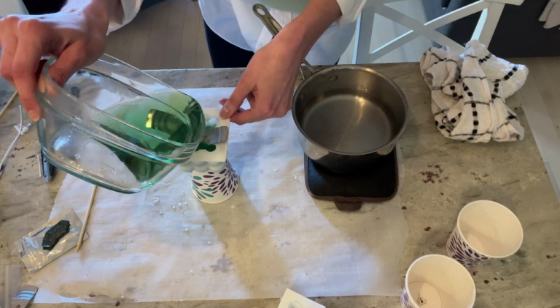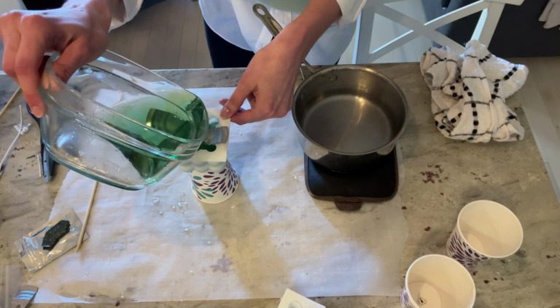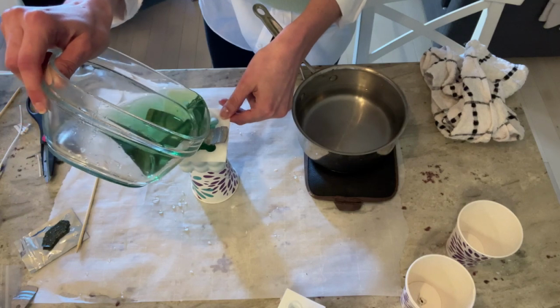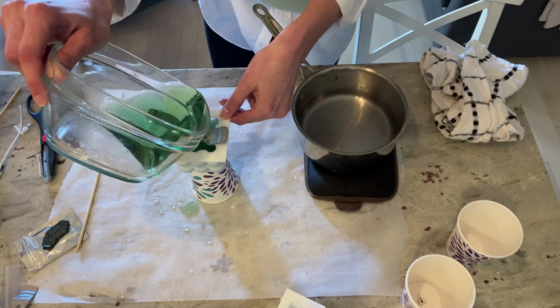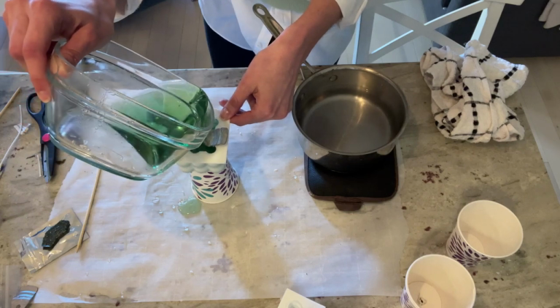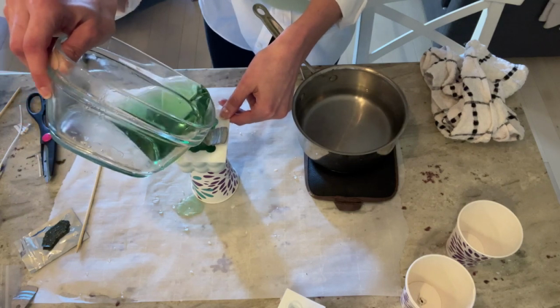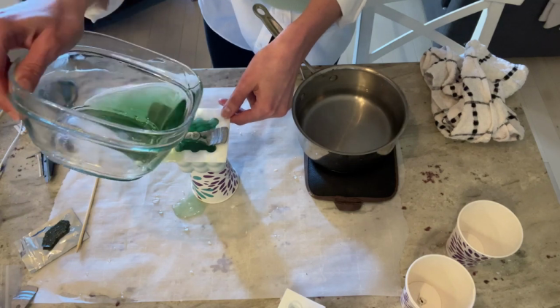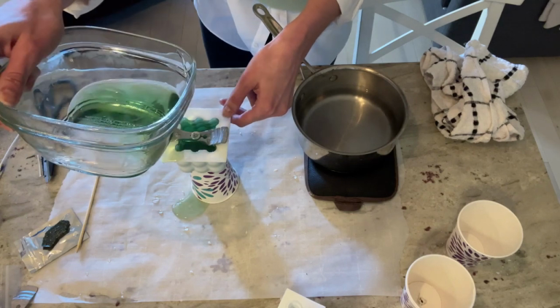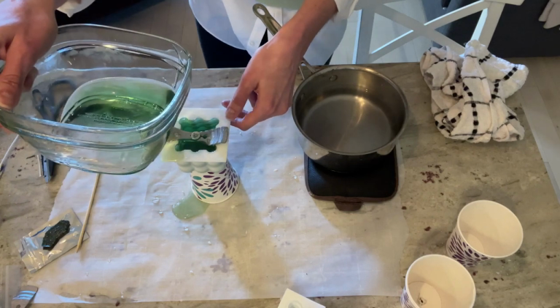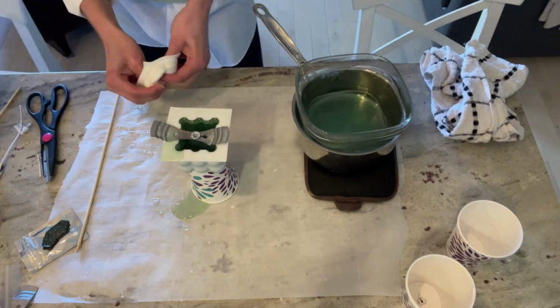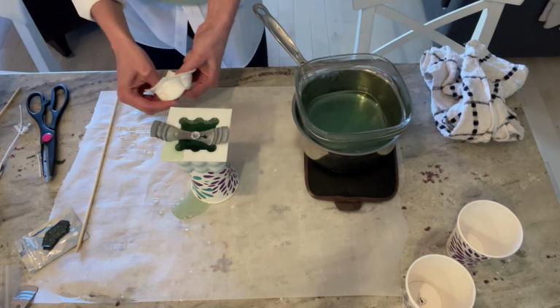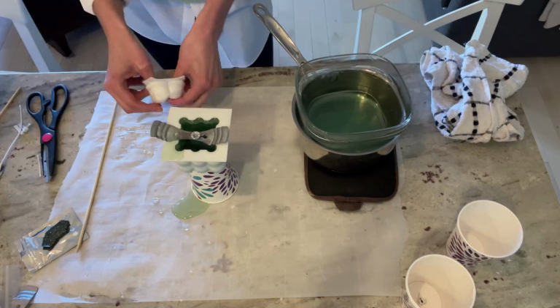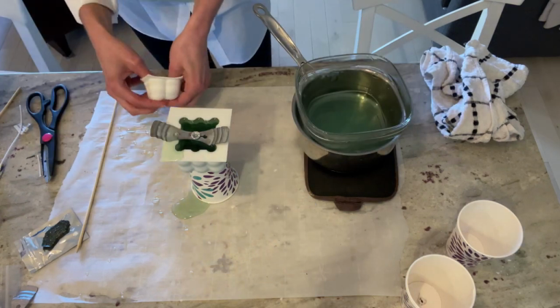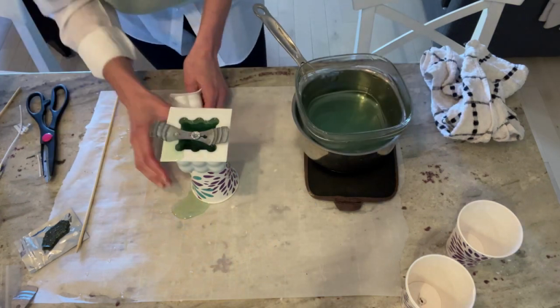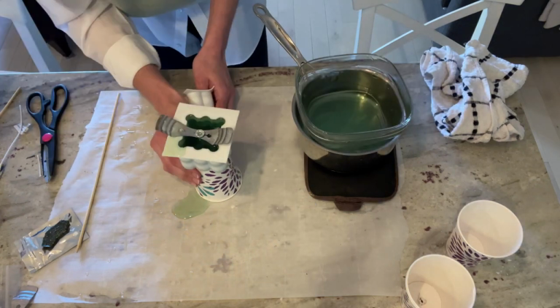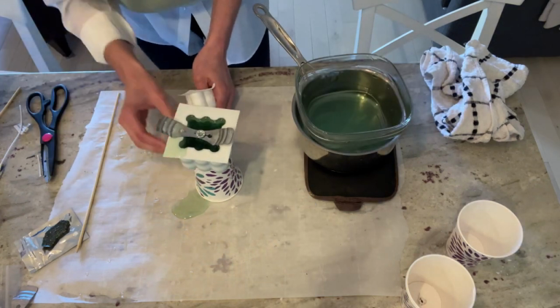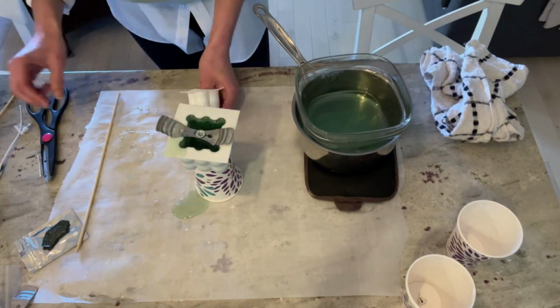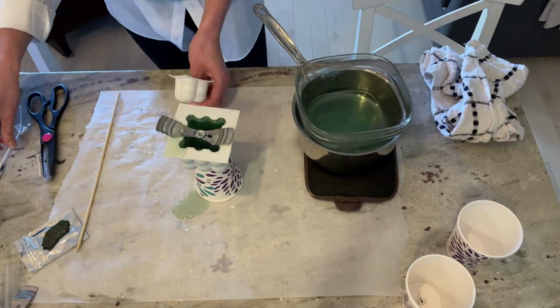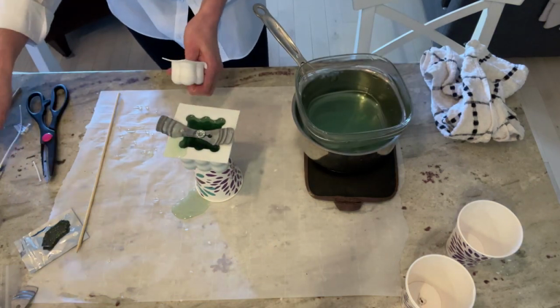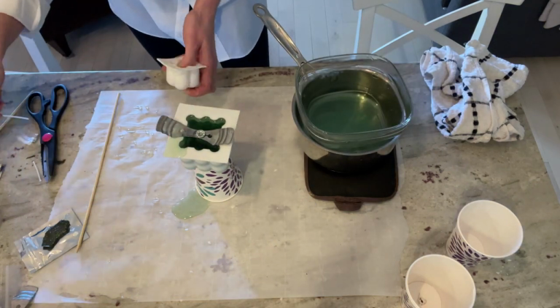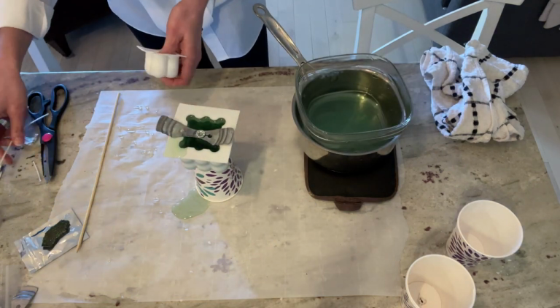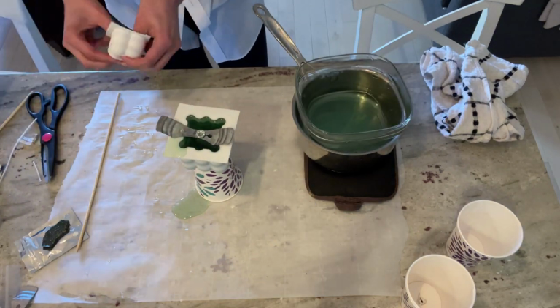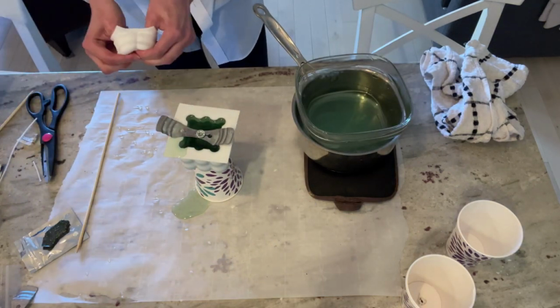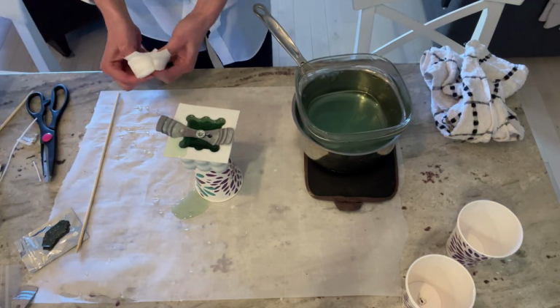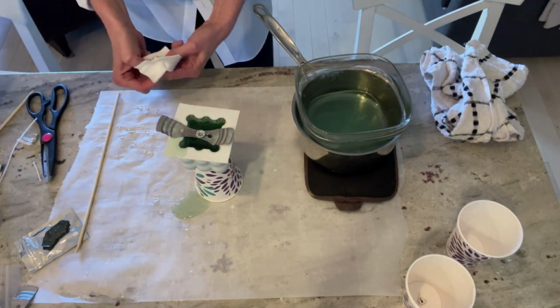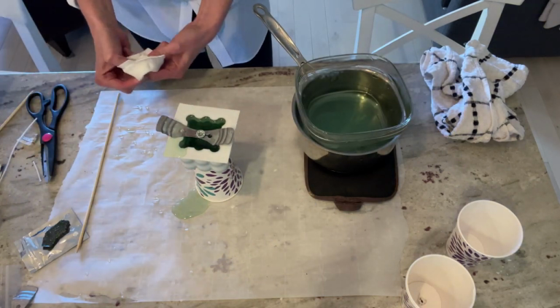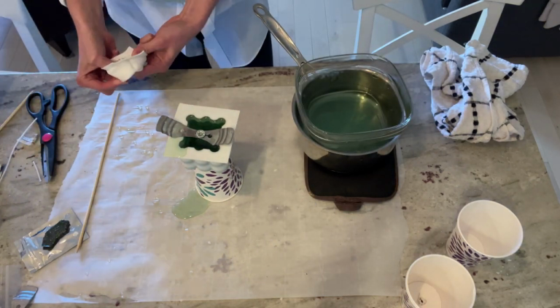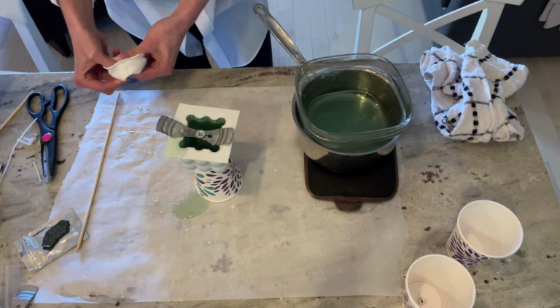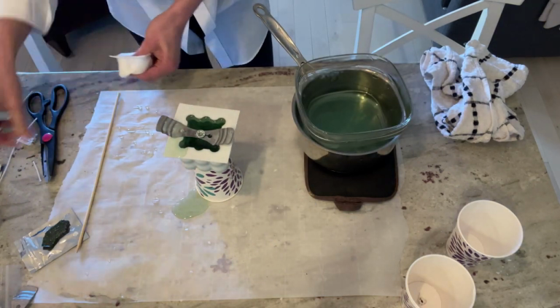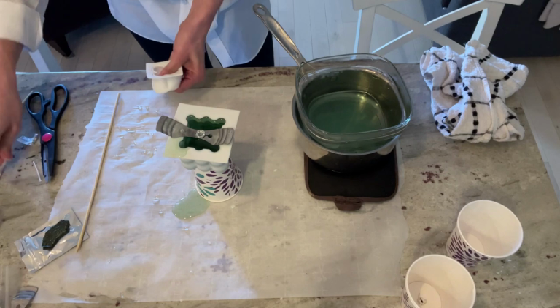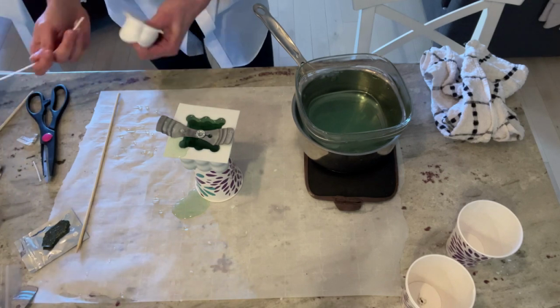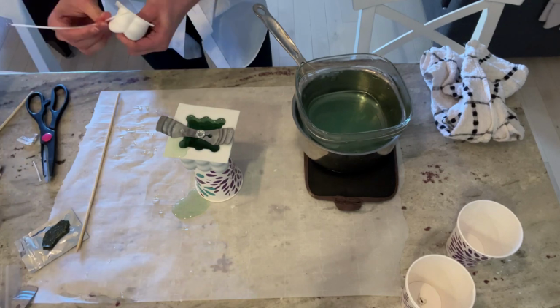Next you'll take the wax and gently pour it into the mold. You'll do the same thing for the smaller mold.